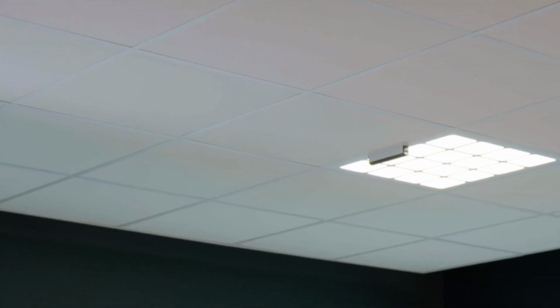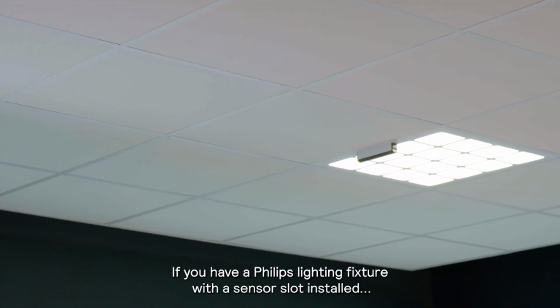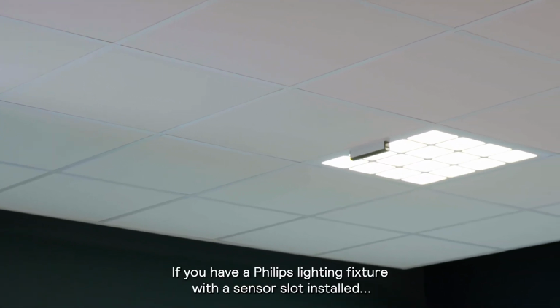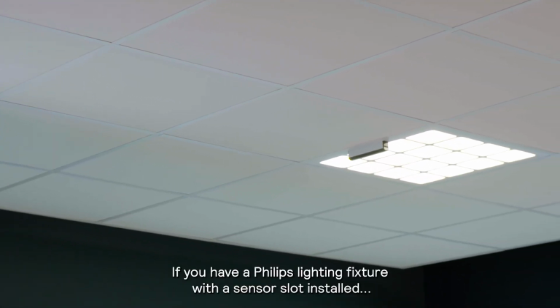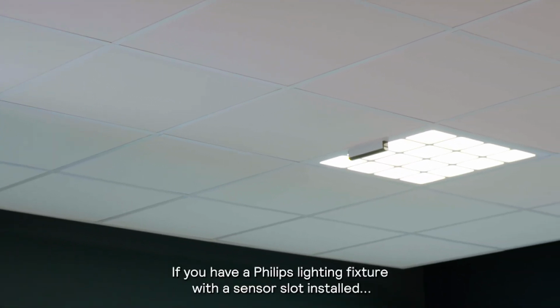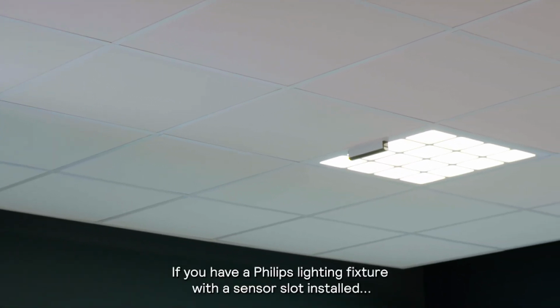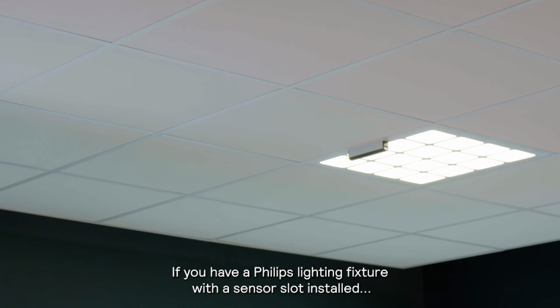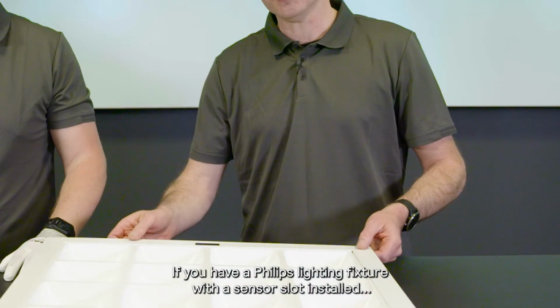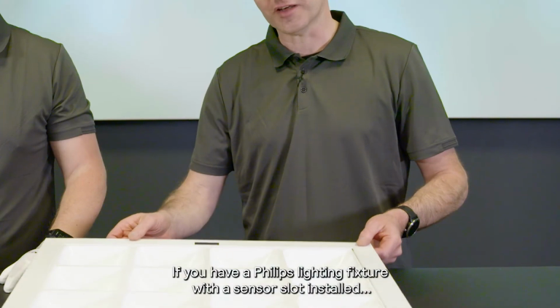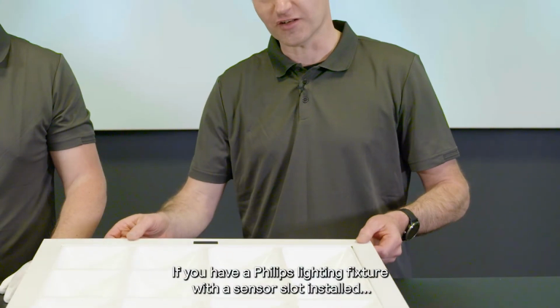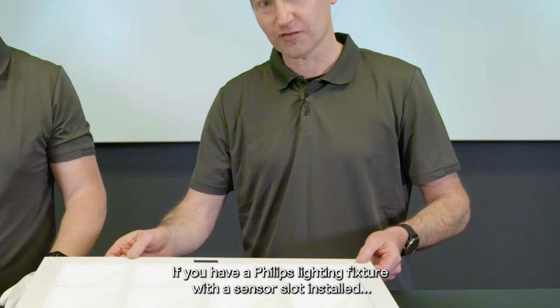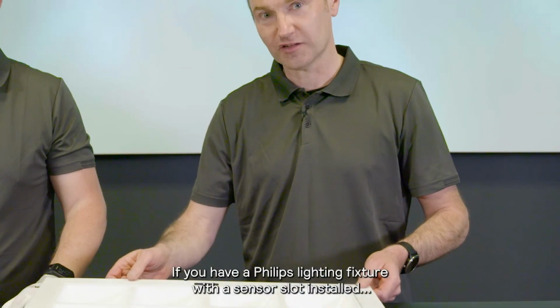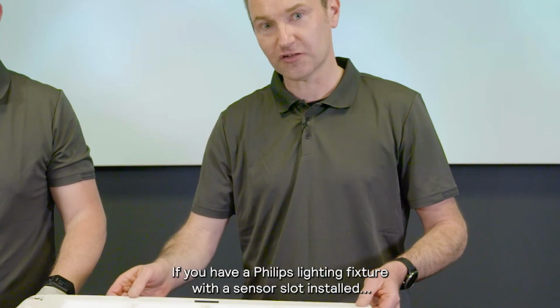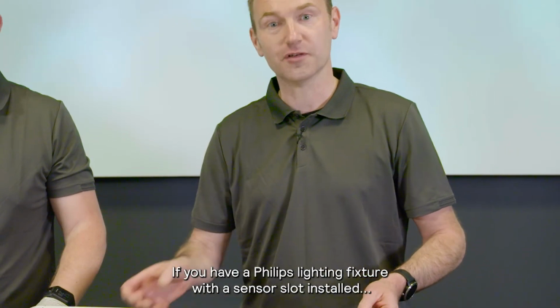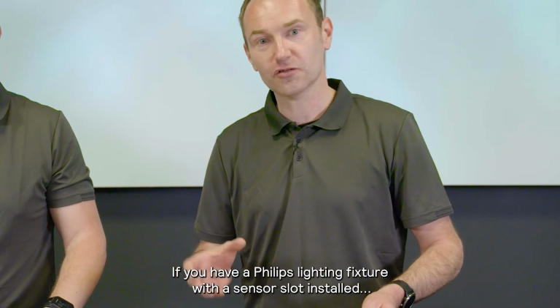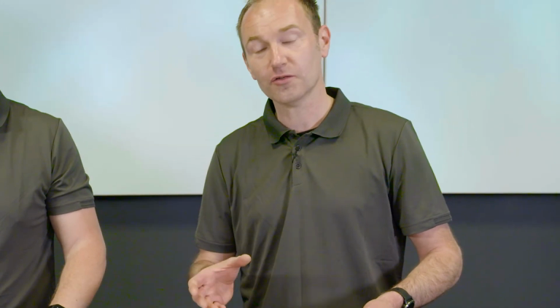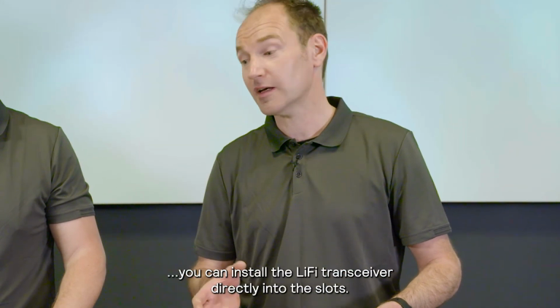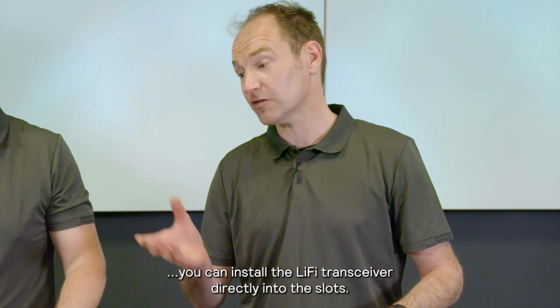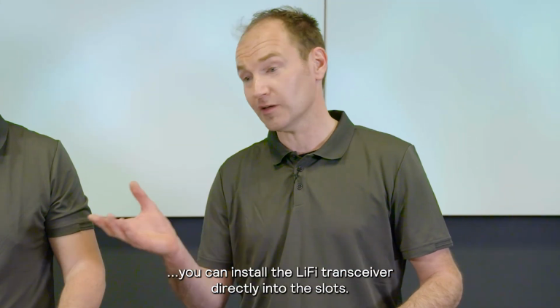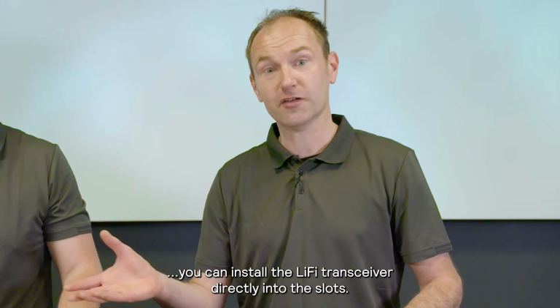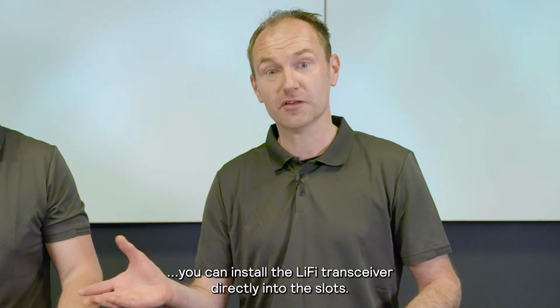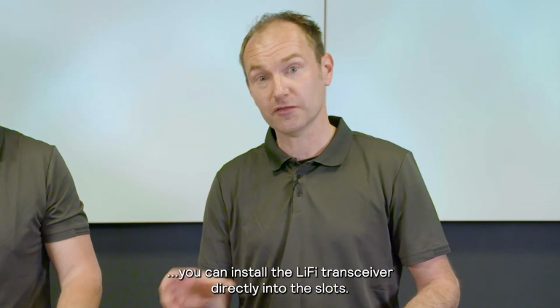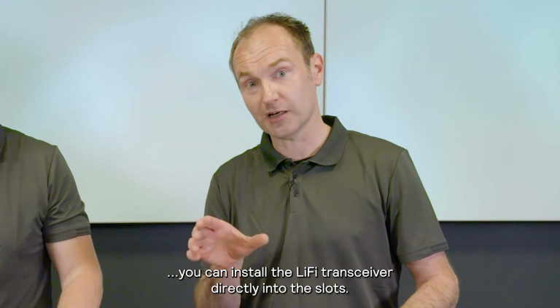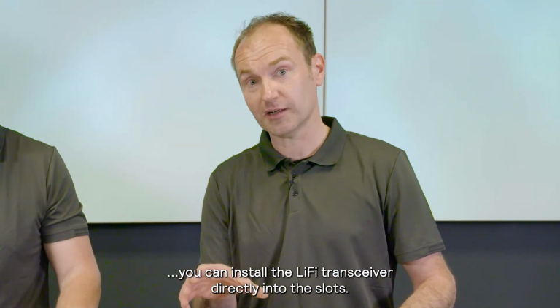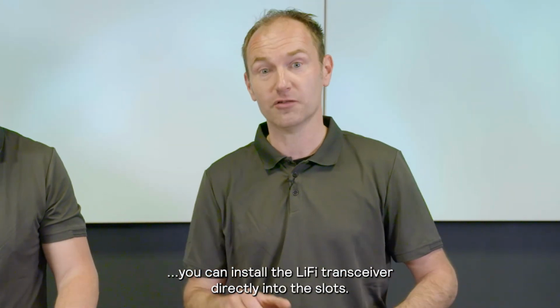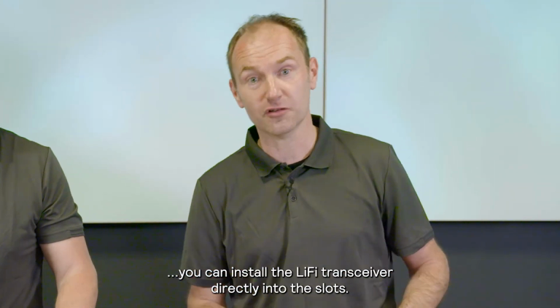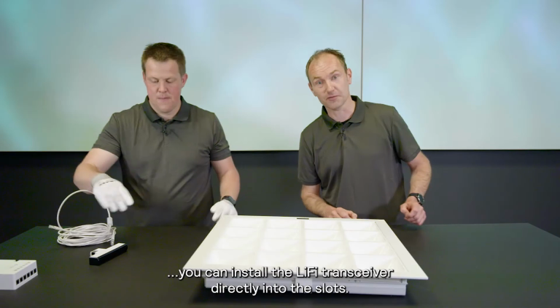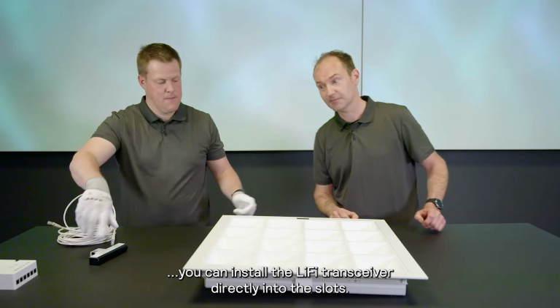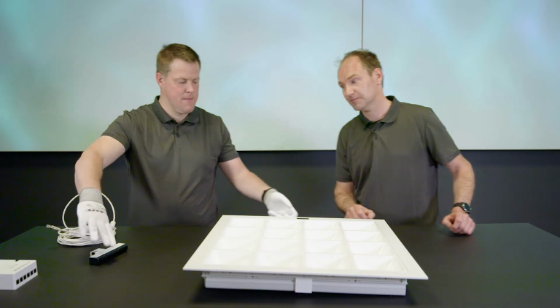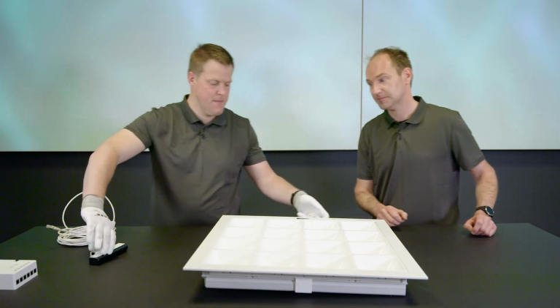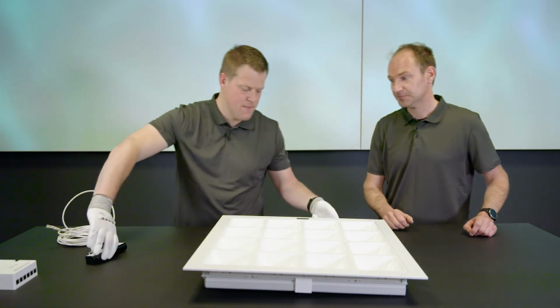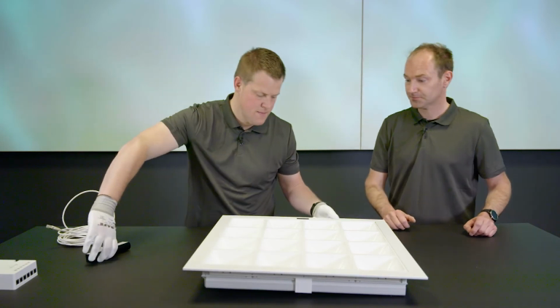If you have a Philips lighting fixture with a sensor slot installed, you can install the LiFi transceiver directly into the slot. Thank you.